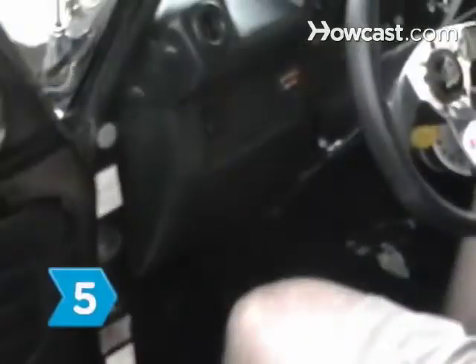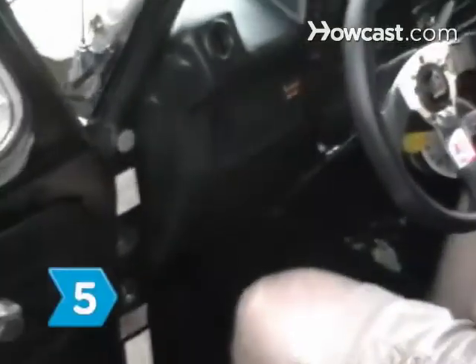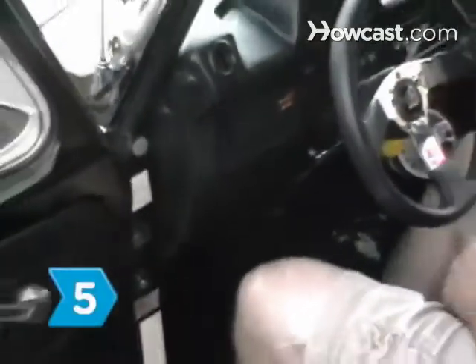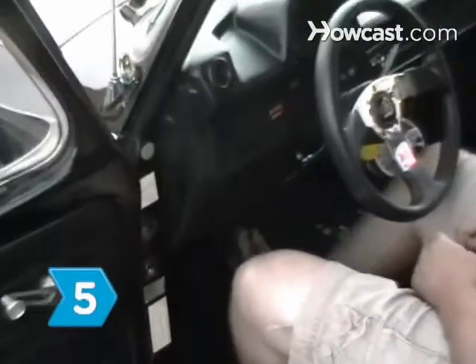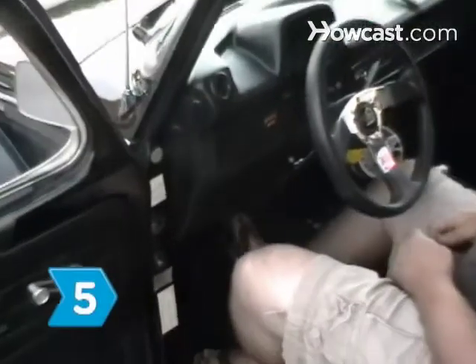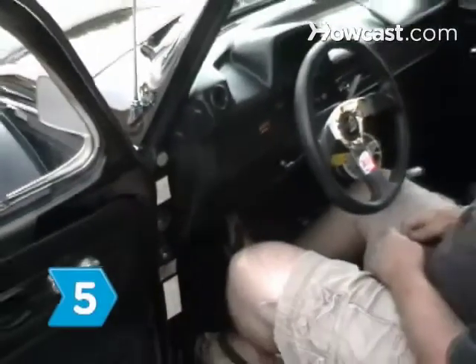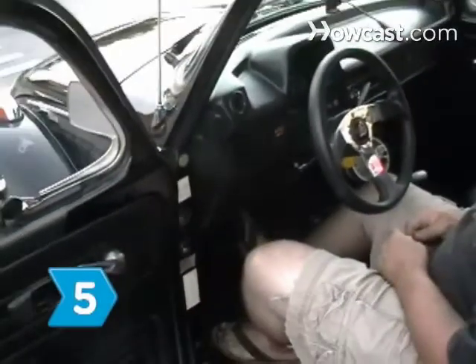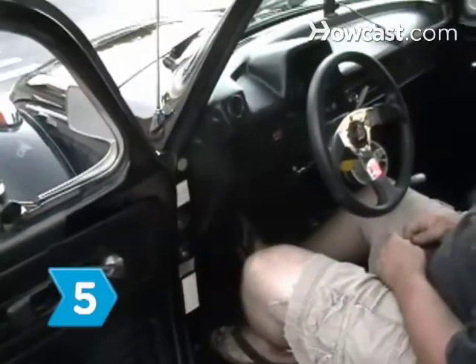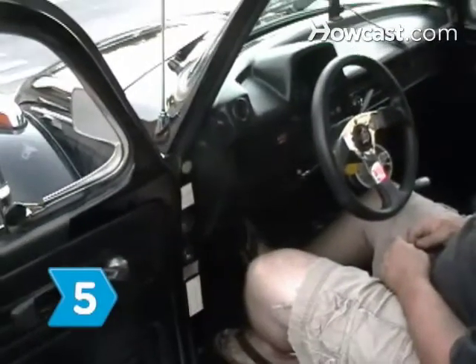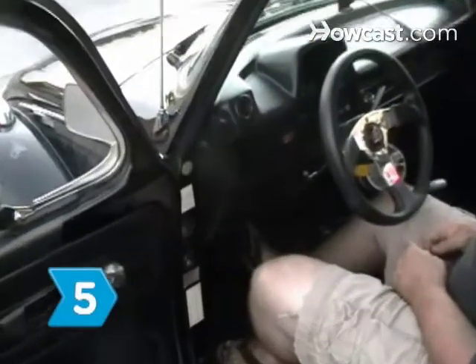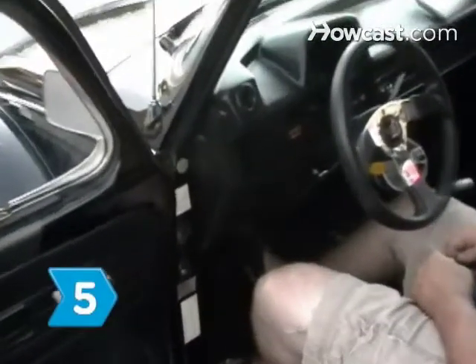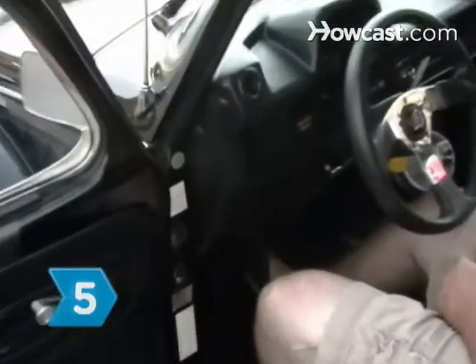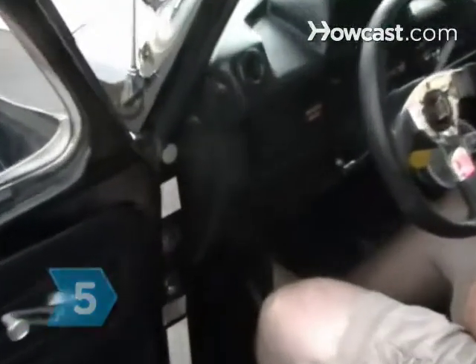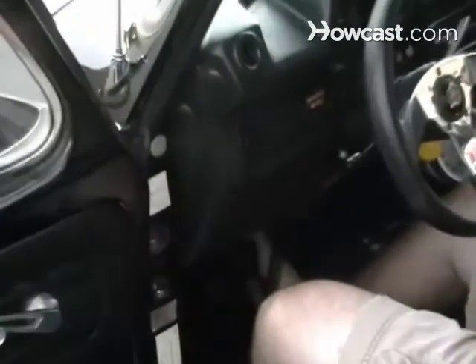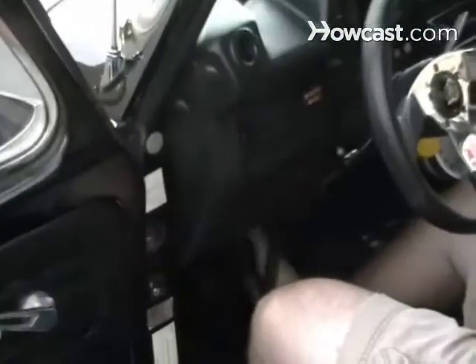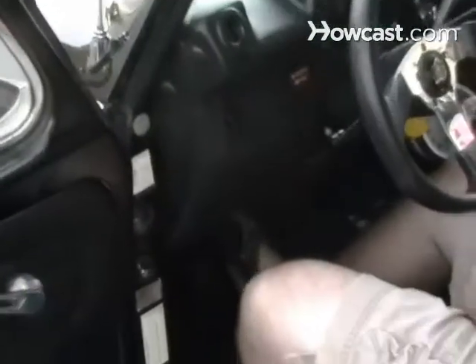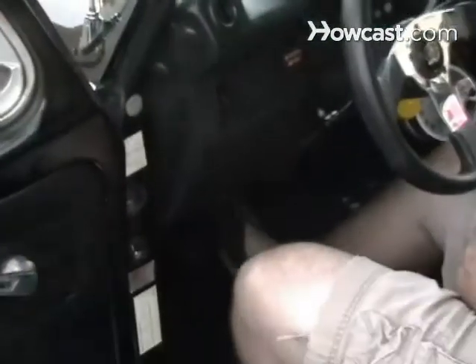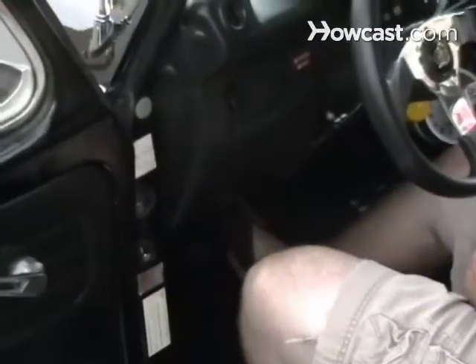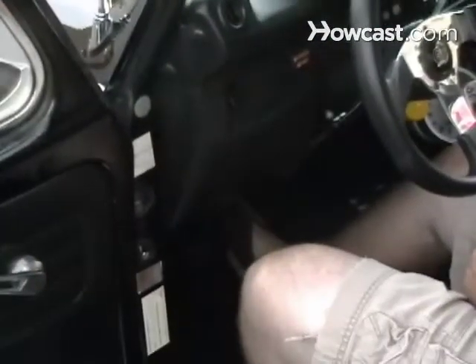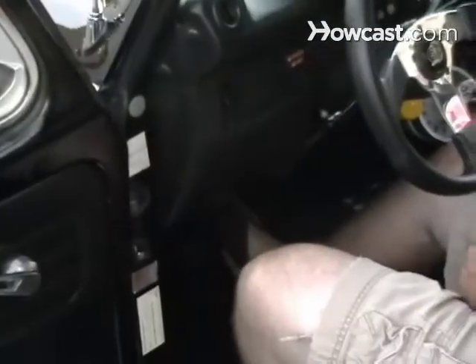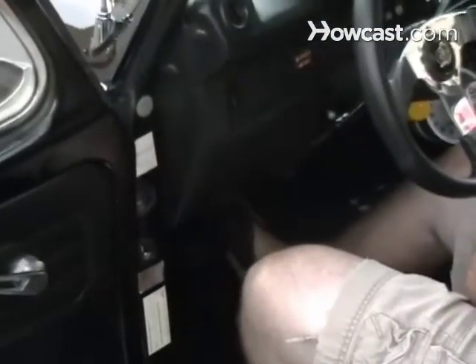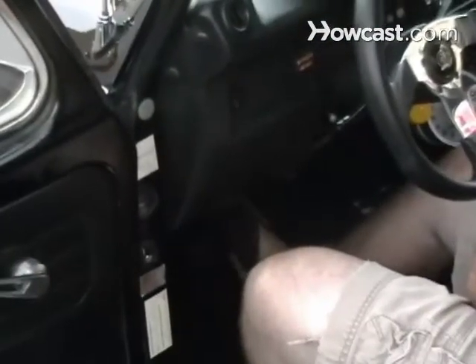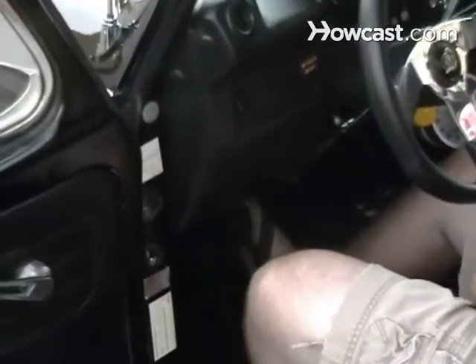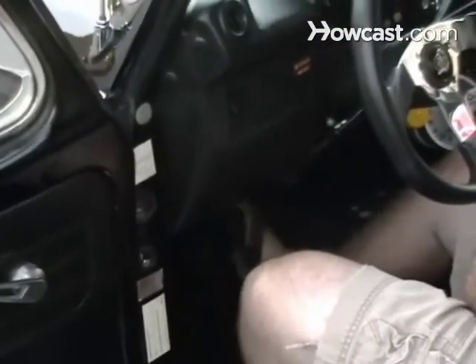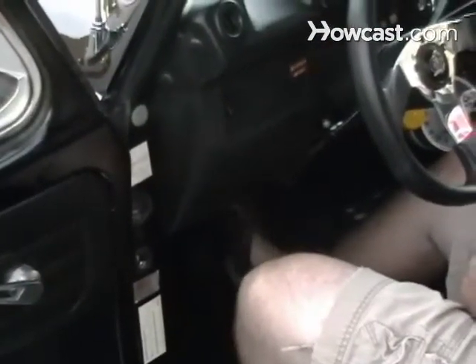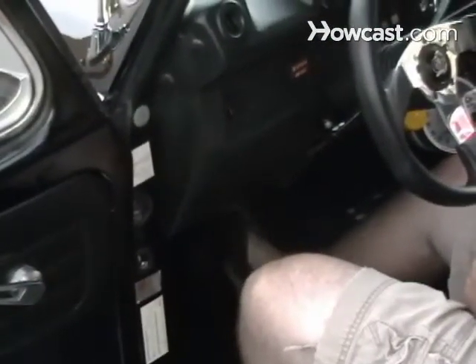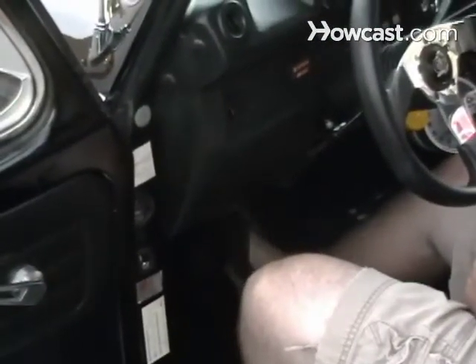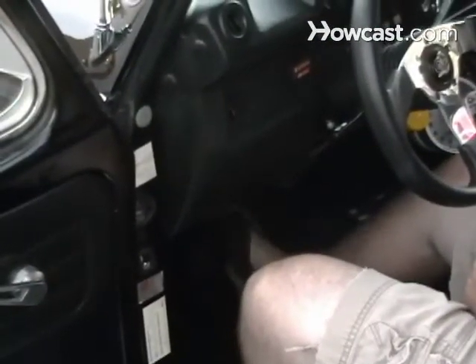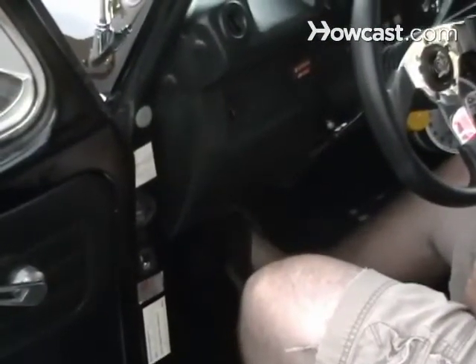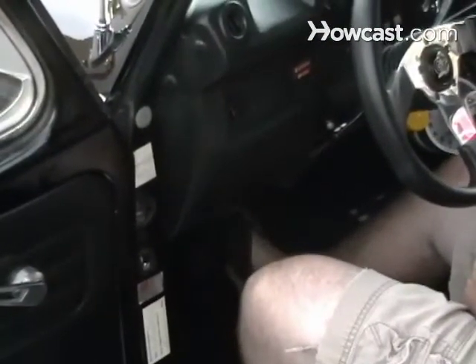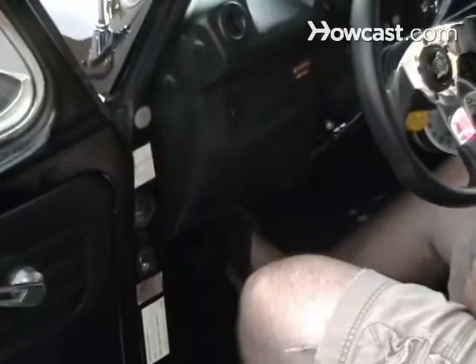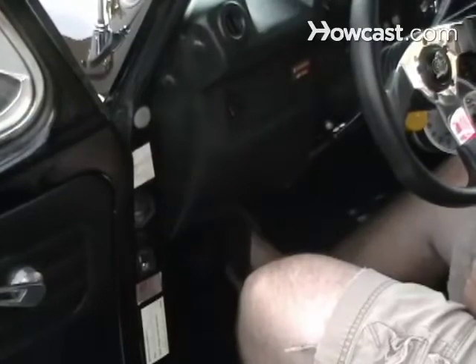Step 5. Touch the gas pedal once or twice and then start the car. It should start without your foot on the gas.